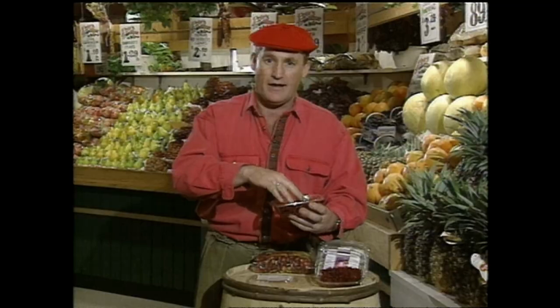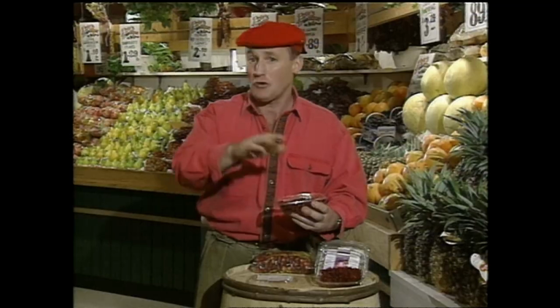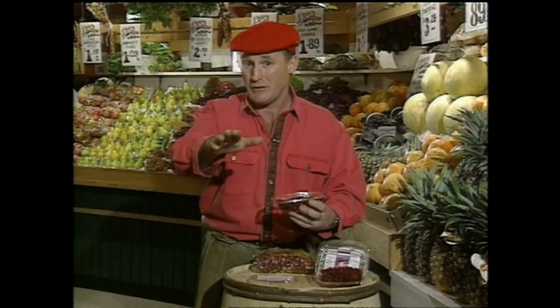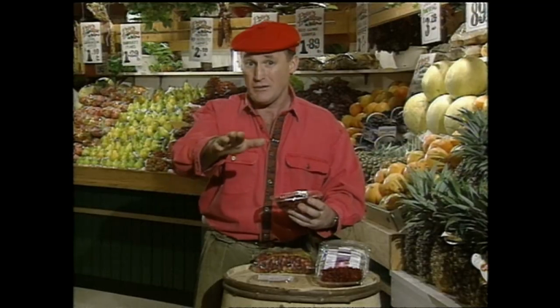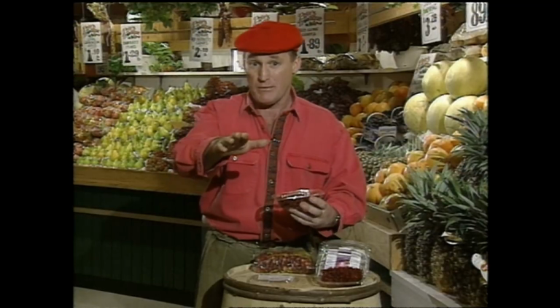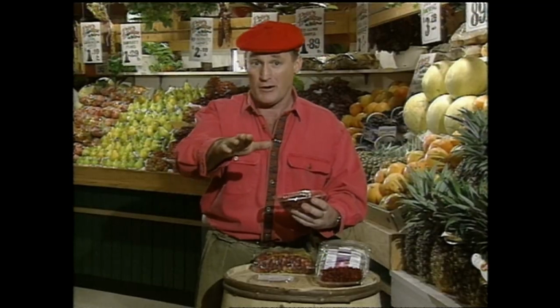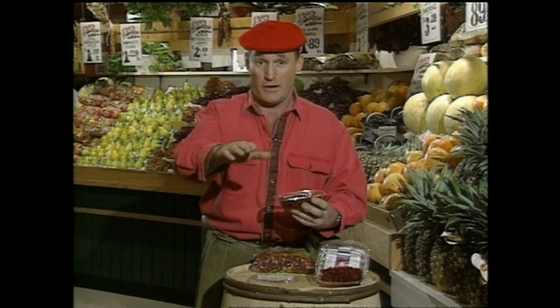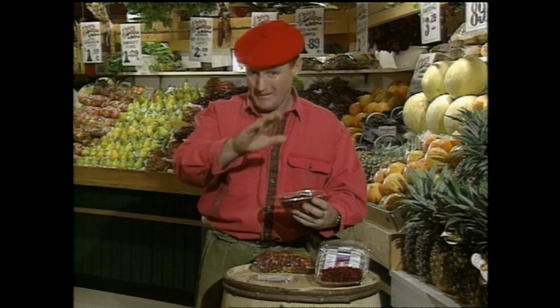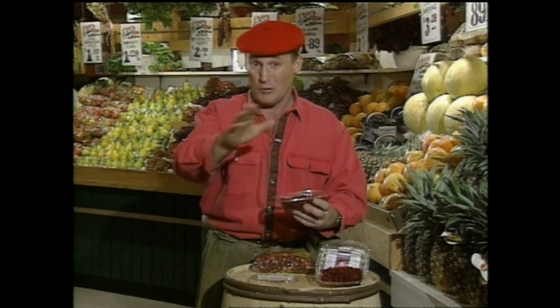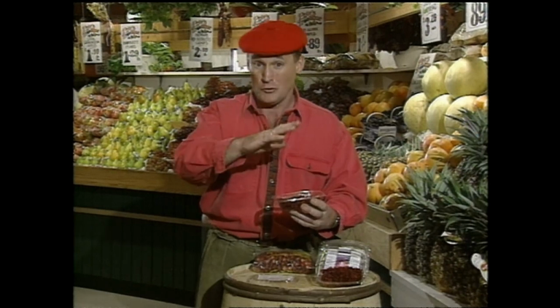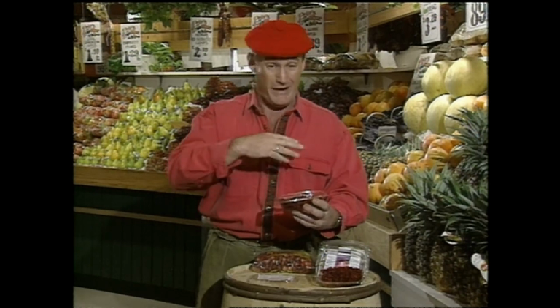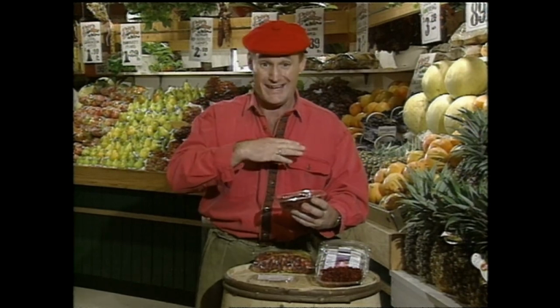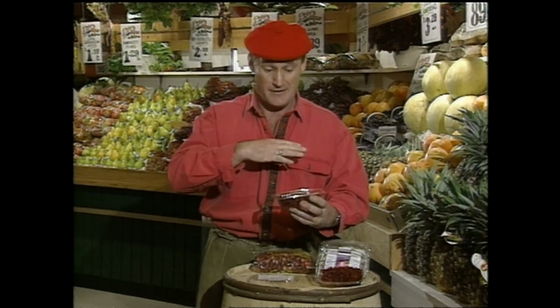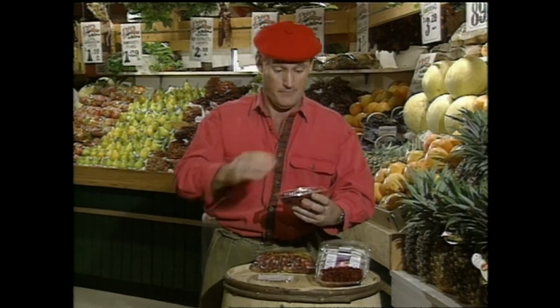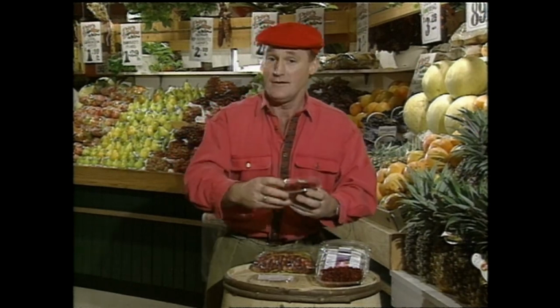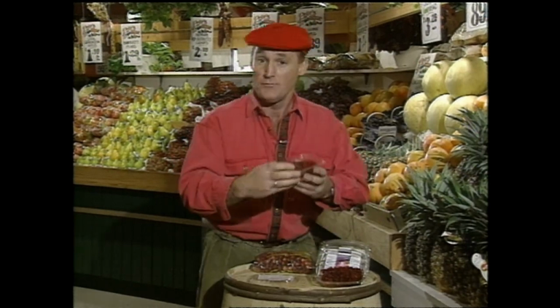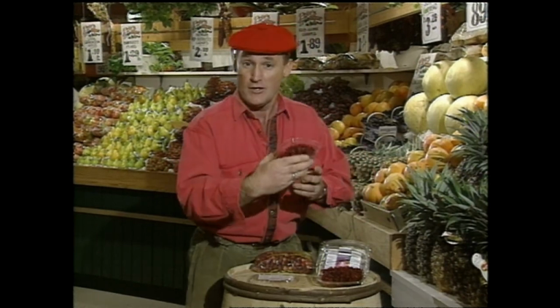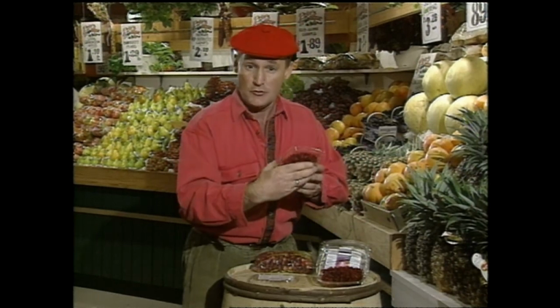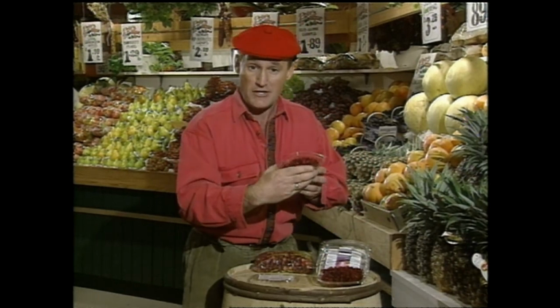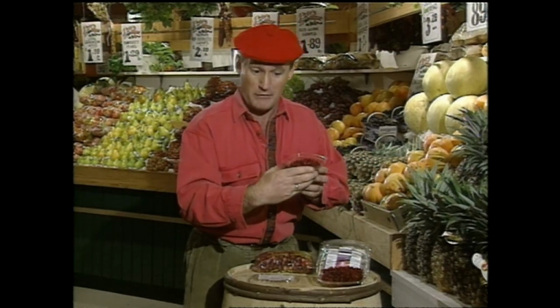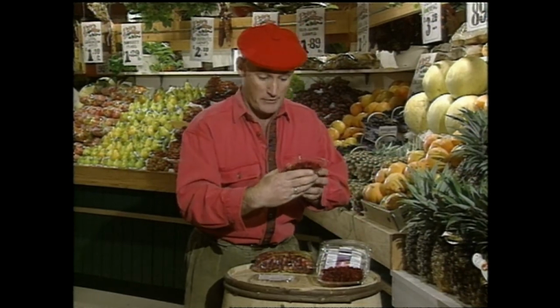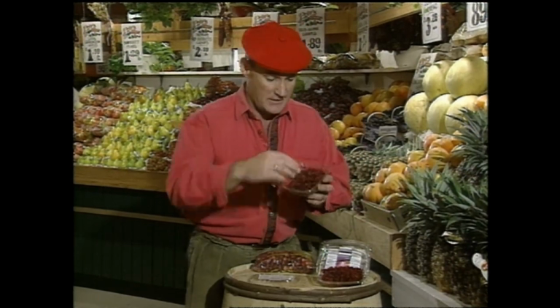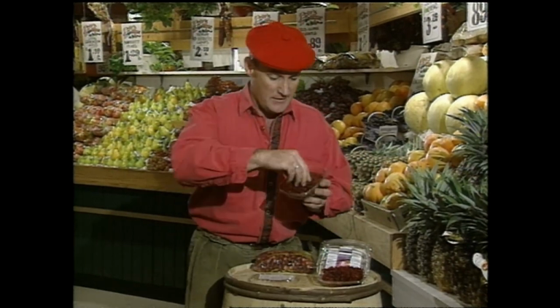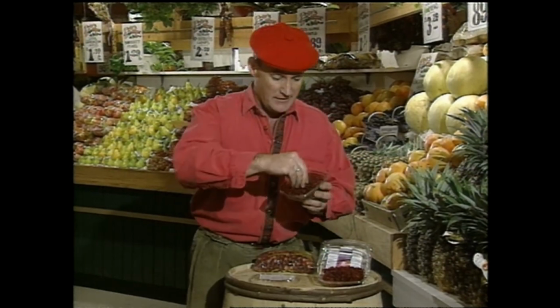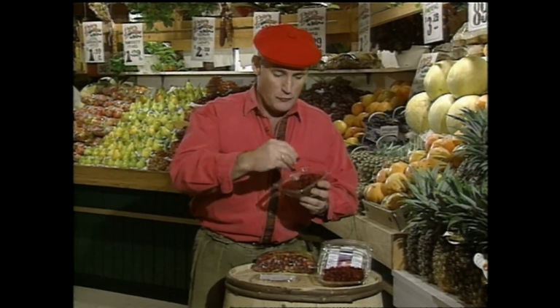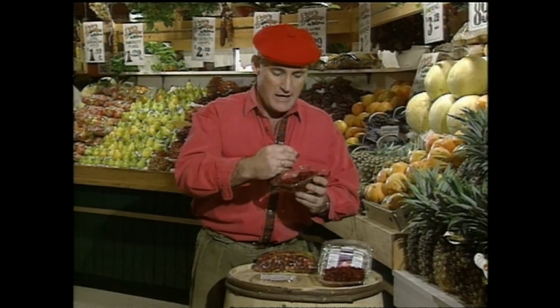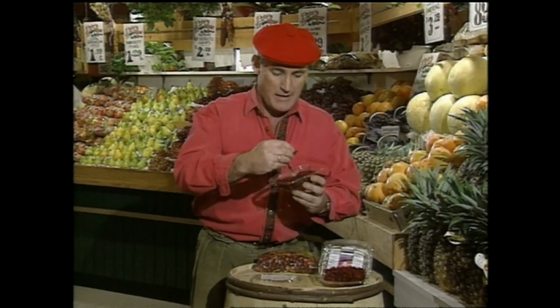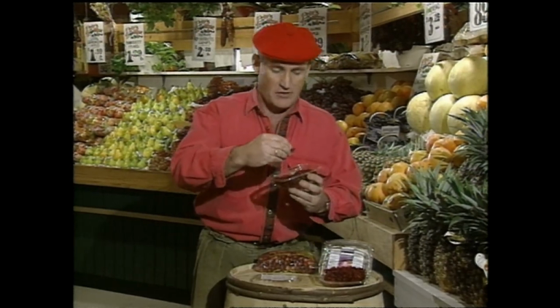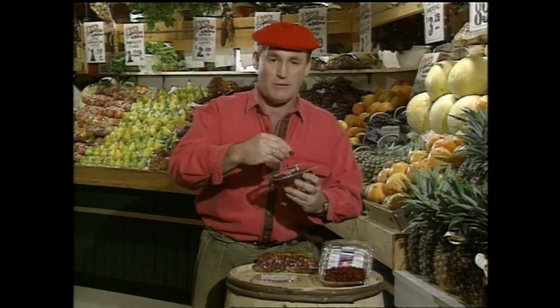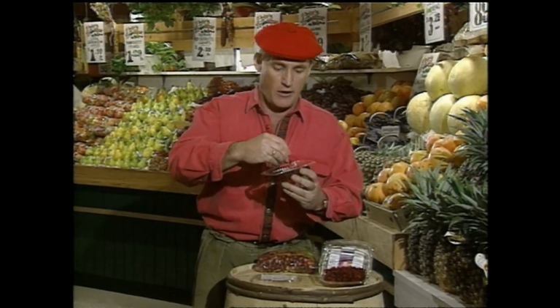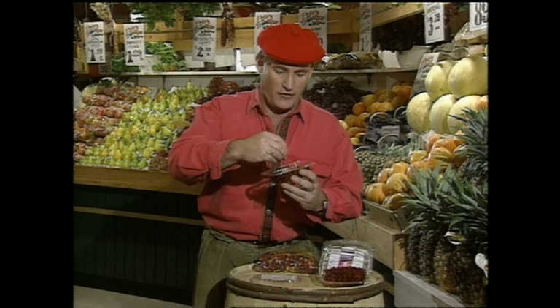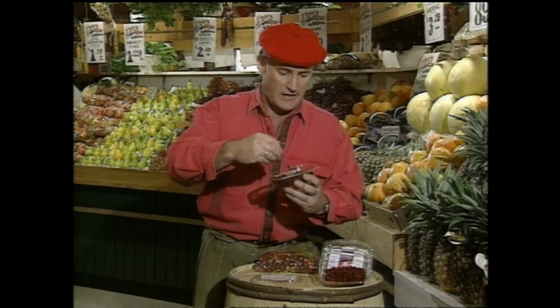I've got a great recipe, by the way, if you want to call me anytime. Dried cranberries — little red nibblets. Here we go for the table.